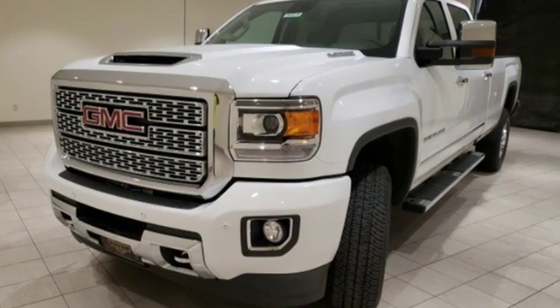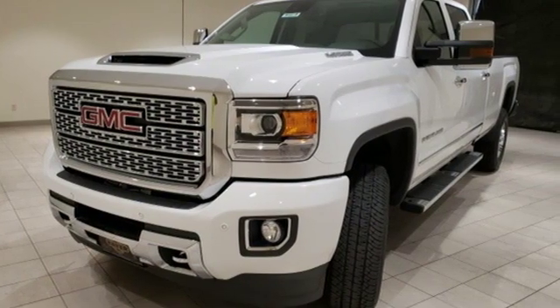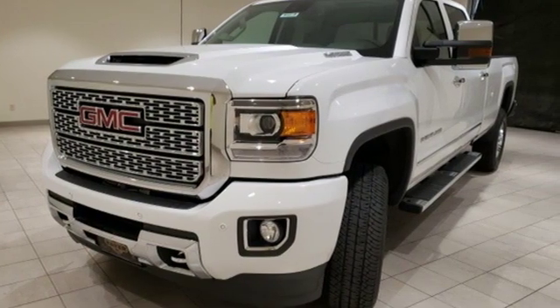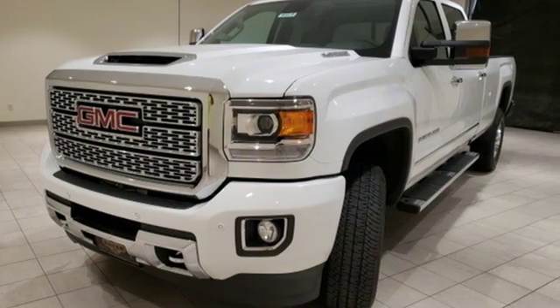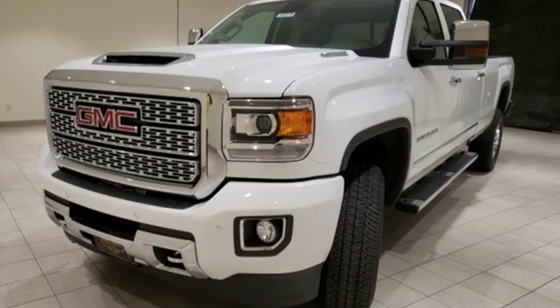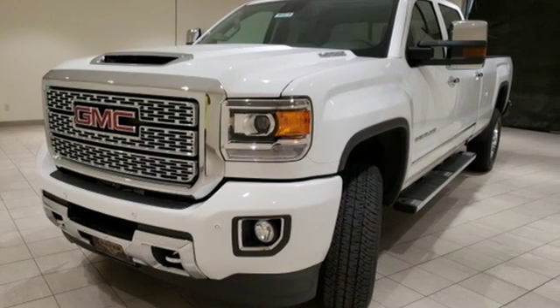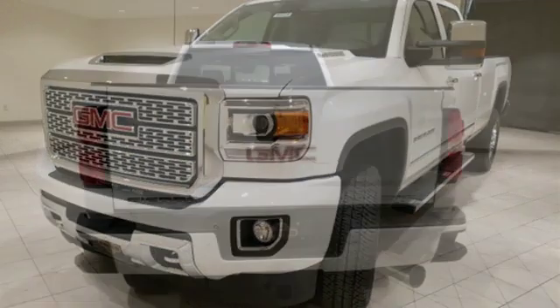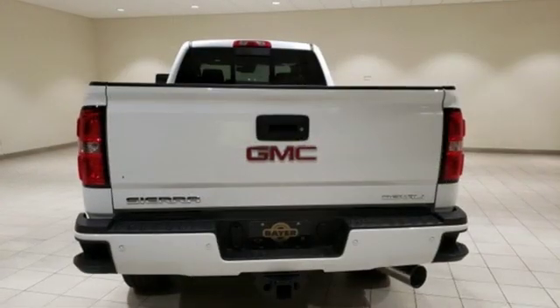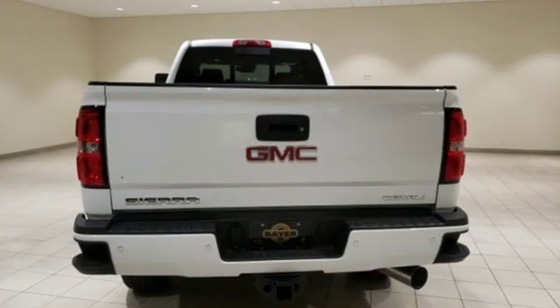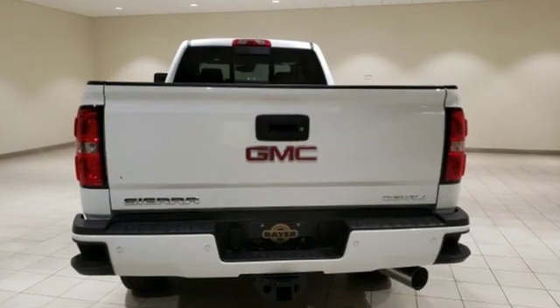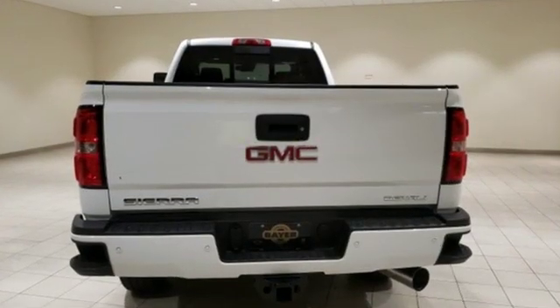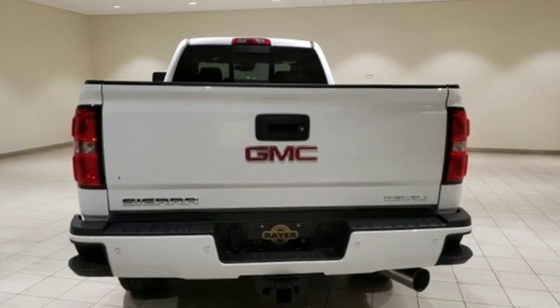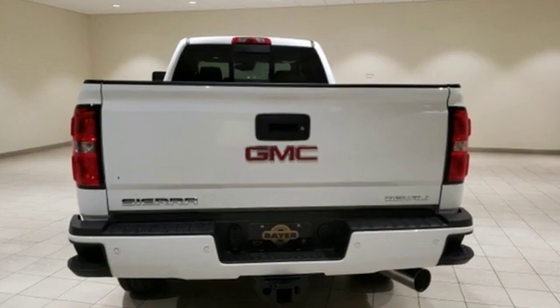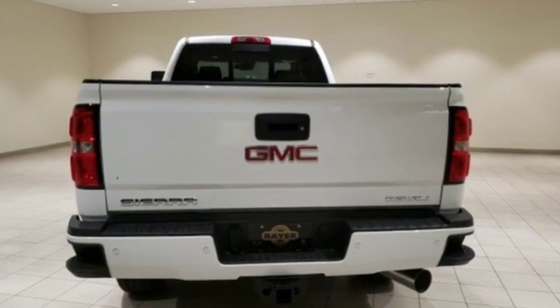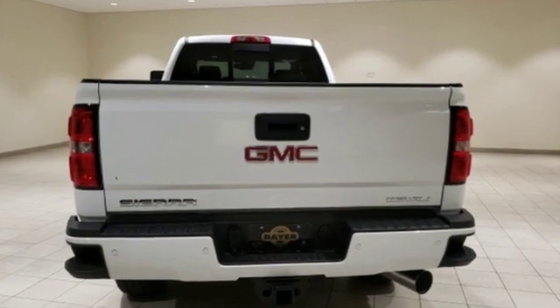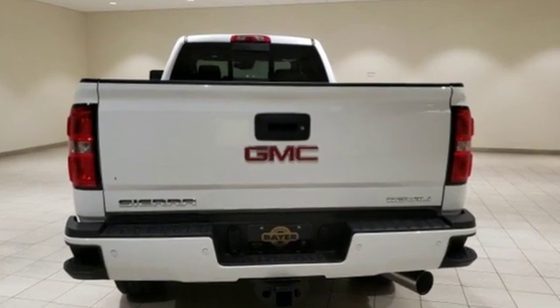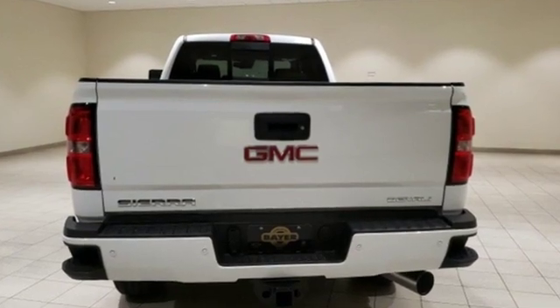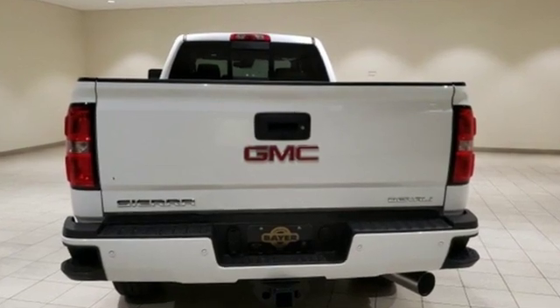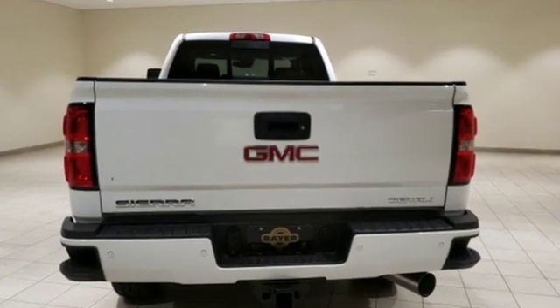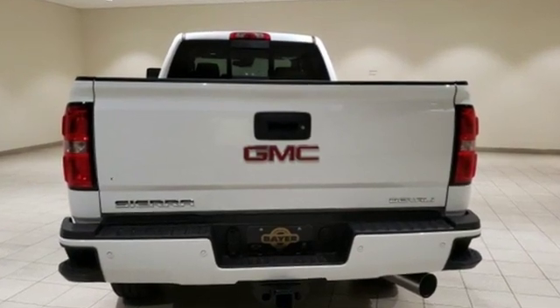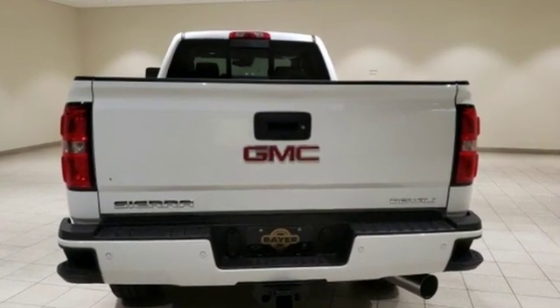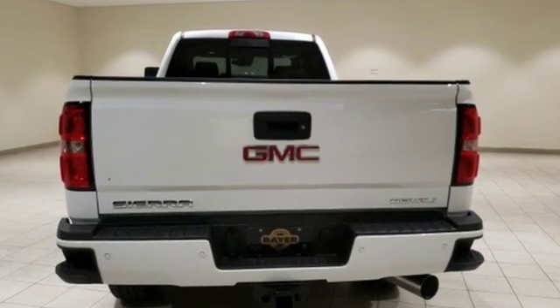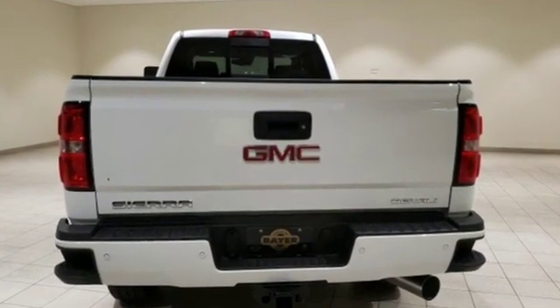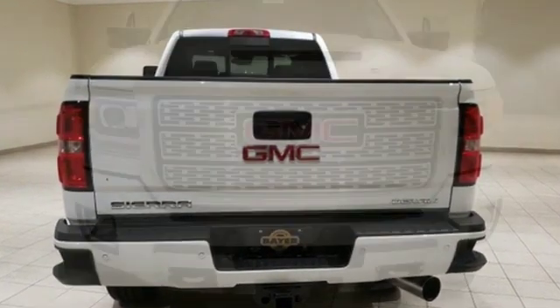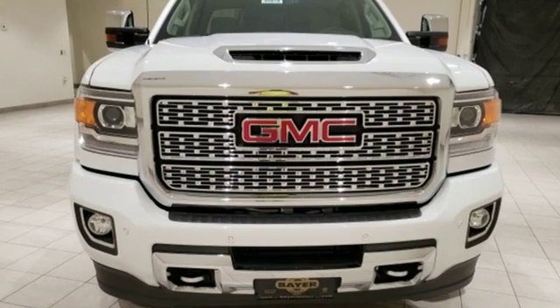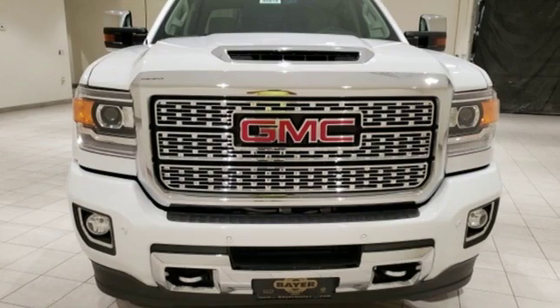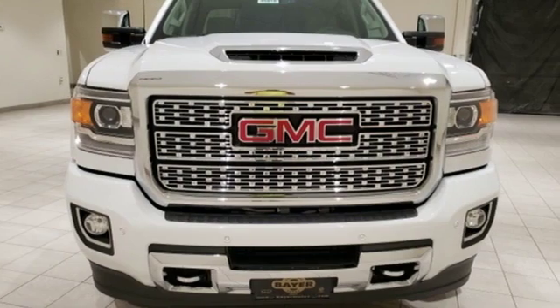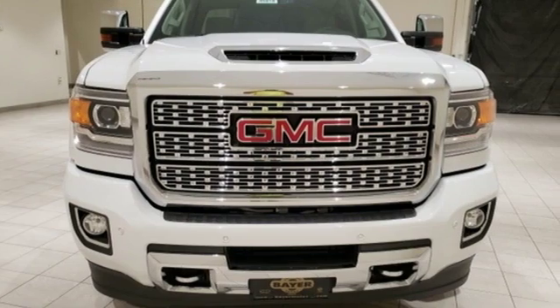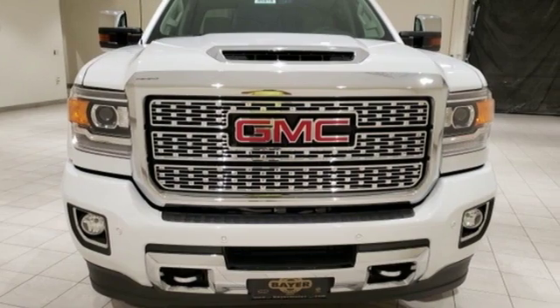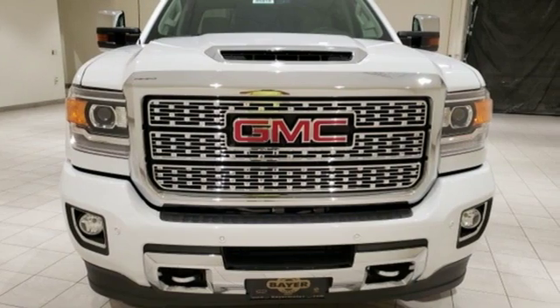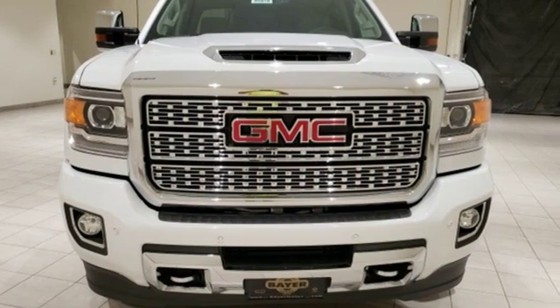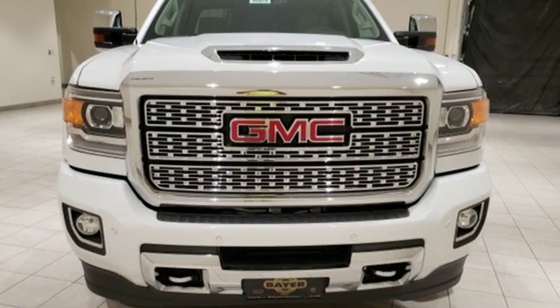Edmunds.com notes its impressive hauling and towing capabilities. Smart capabilities, strong performance — GMC.